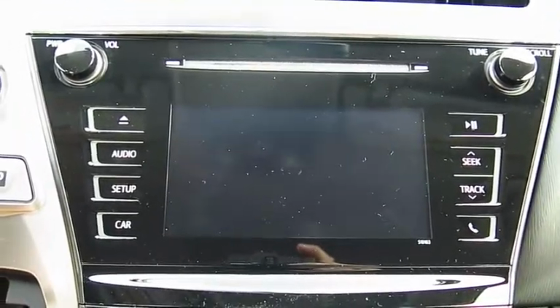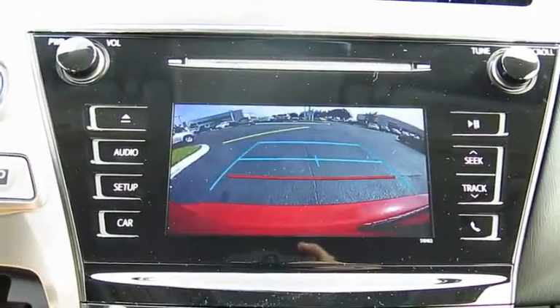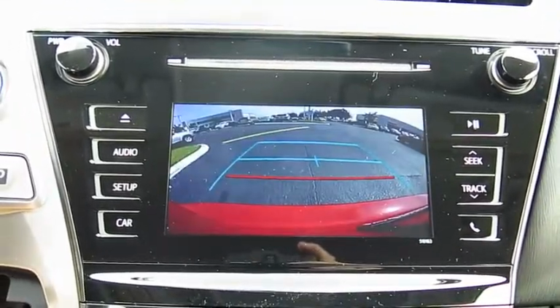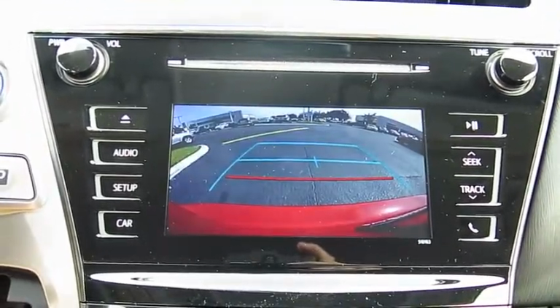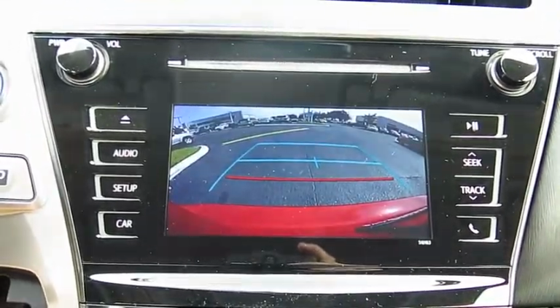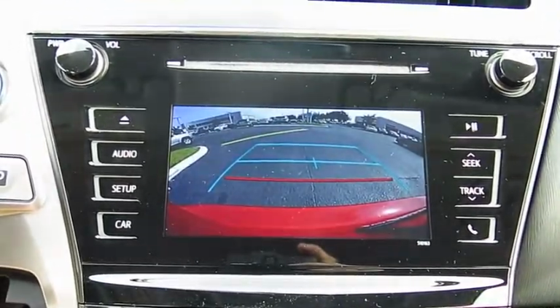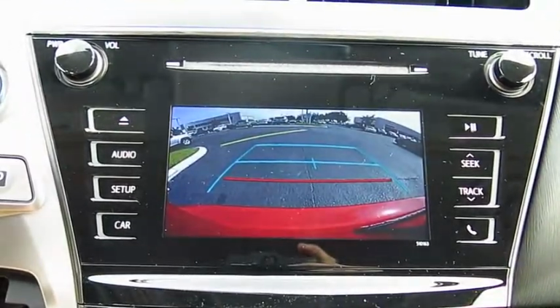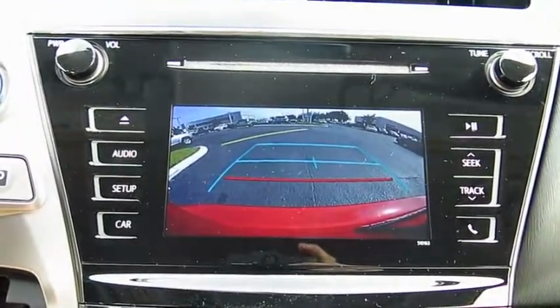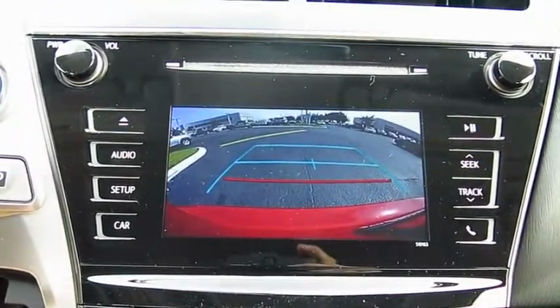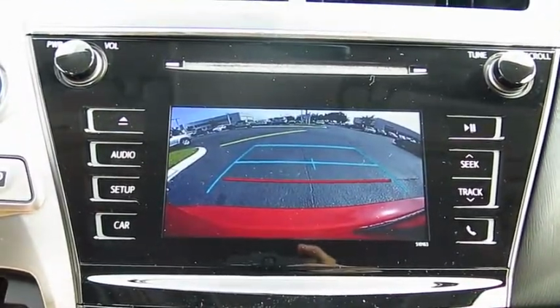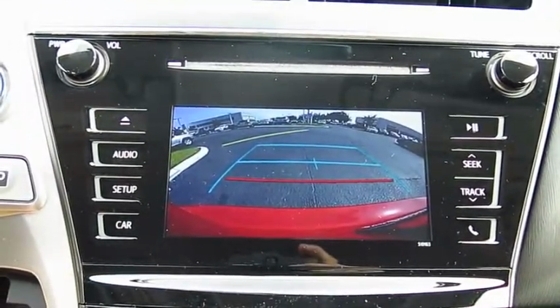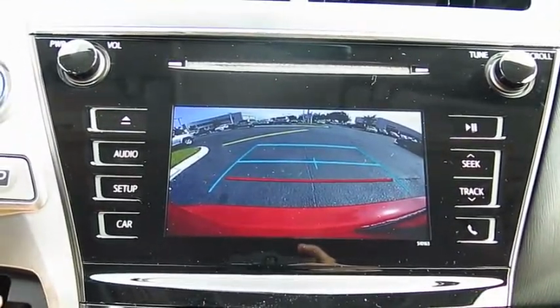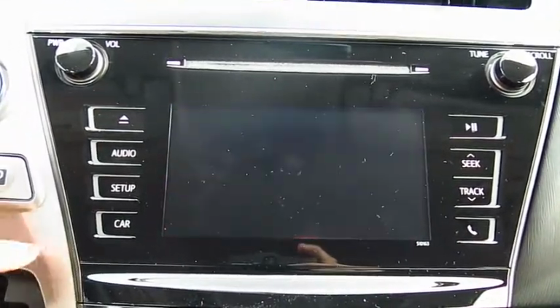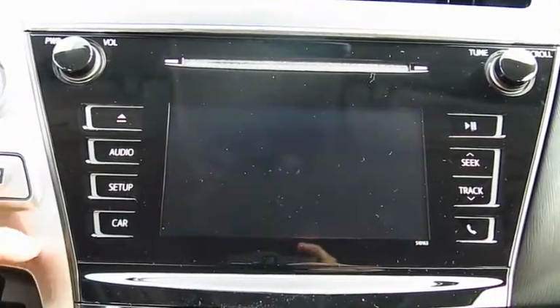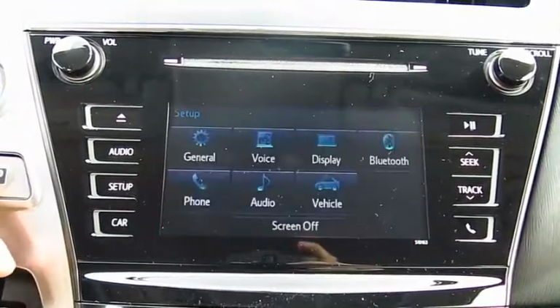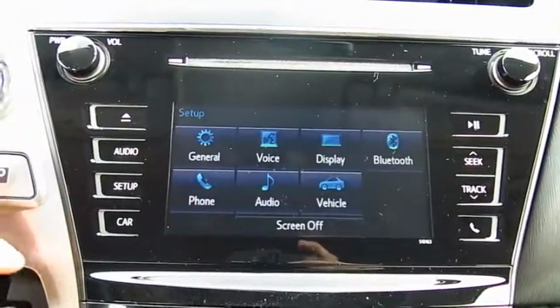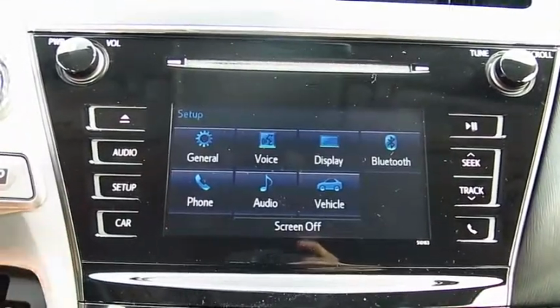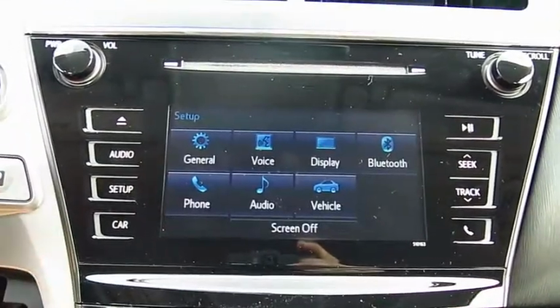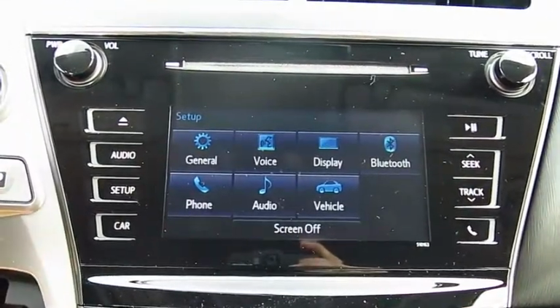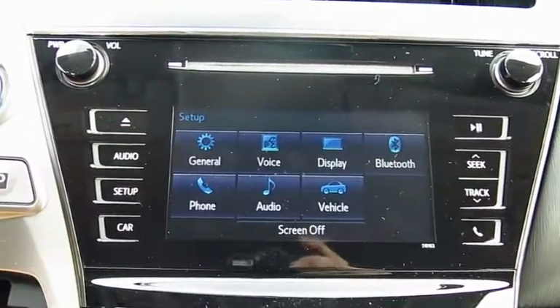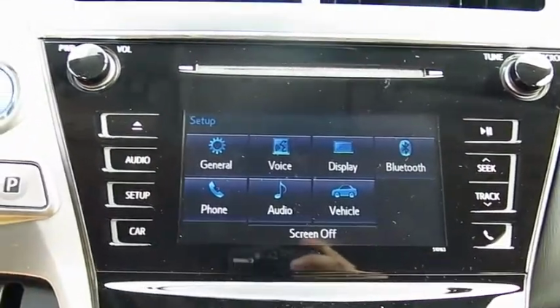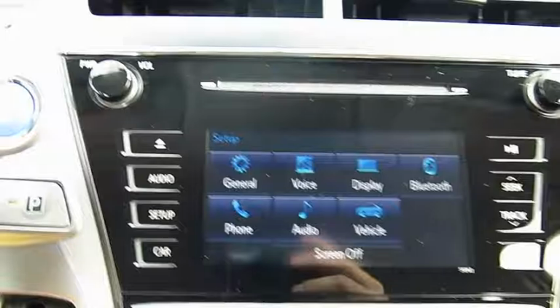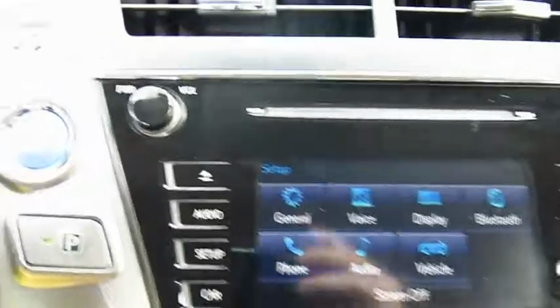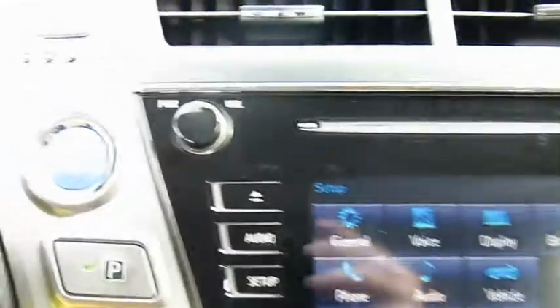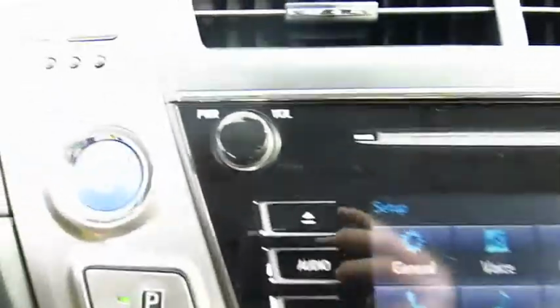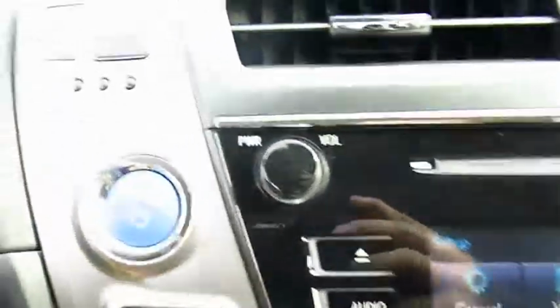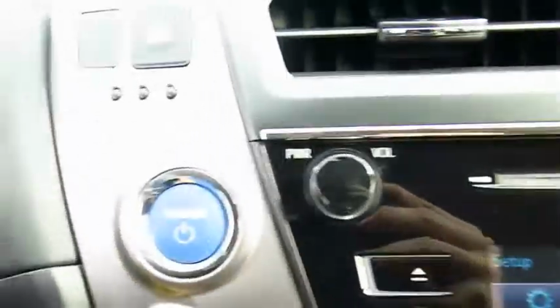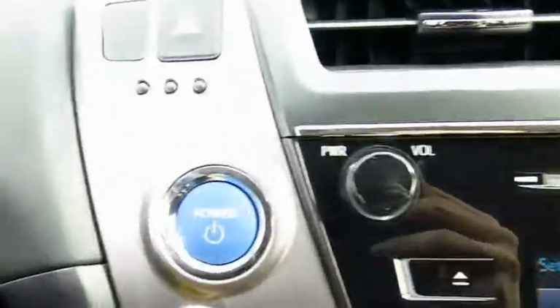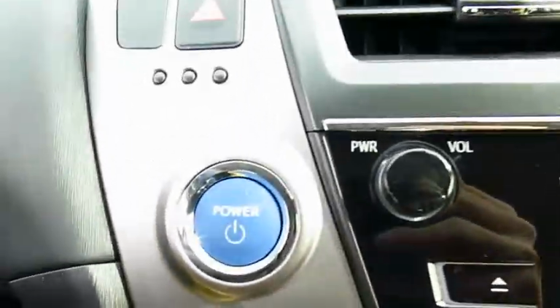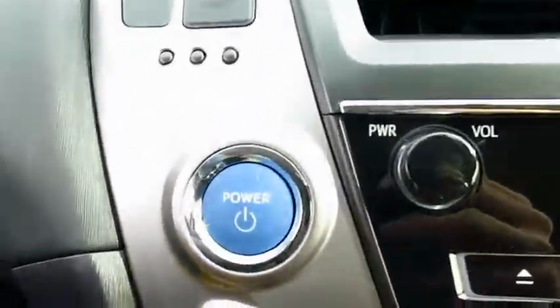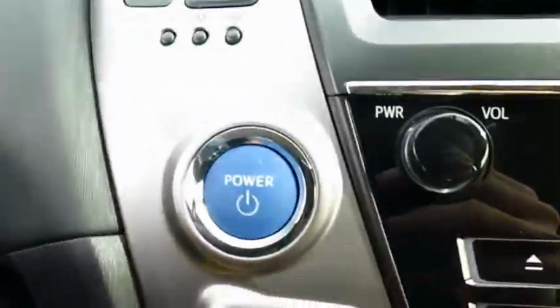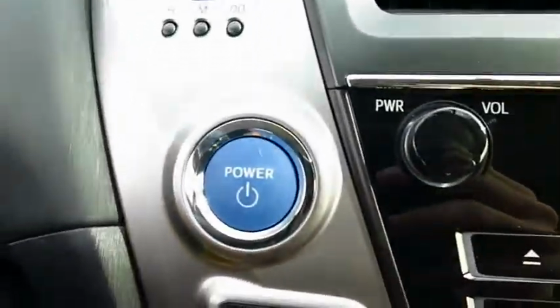Aluminum wheels, FWD, rear defrost, climate control automatic.